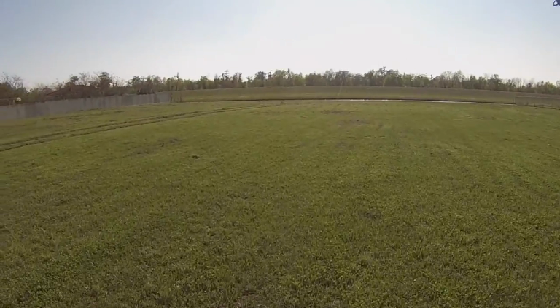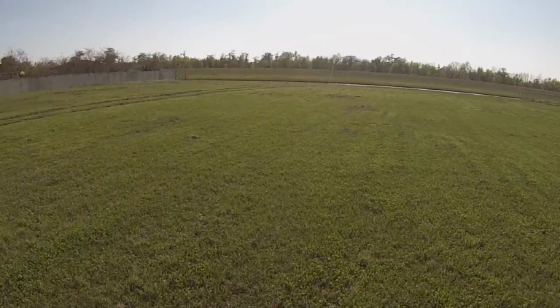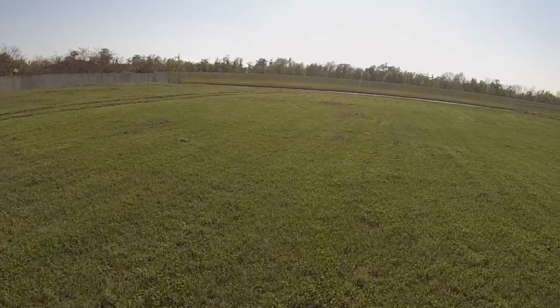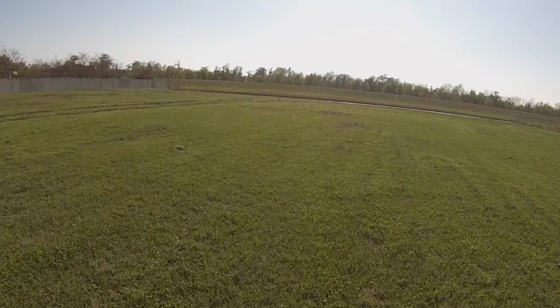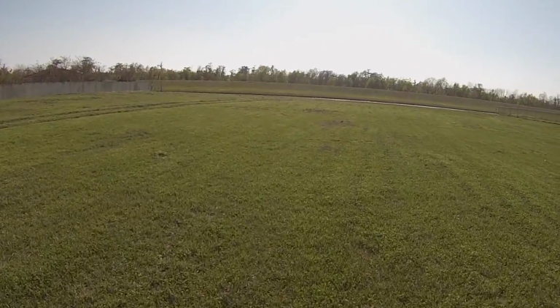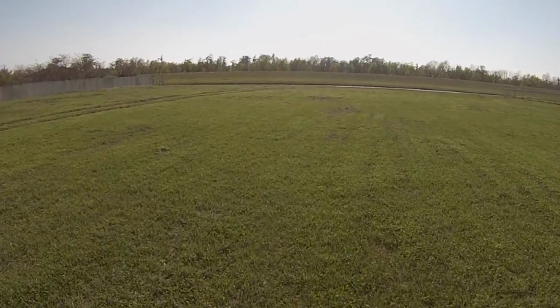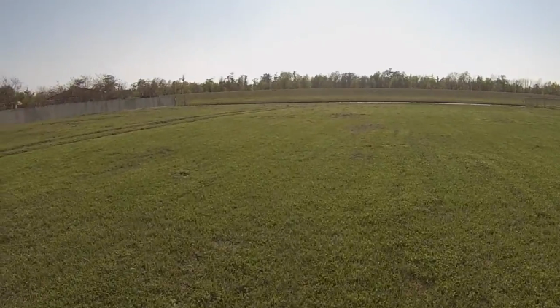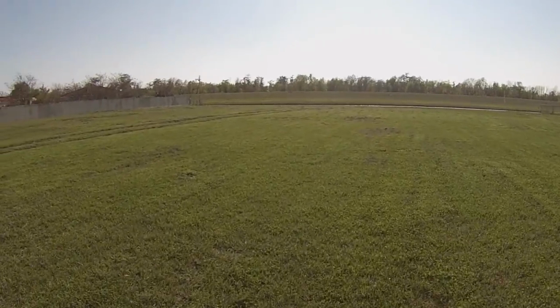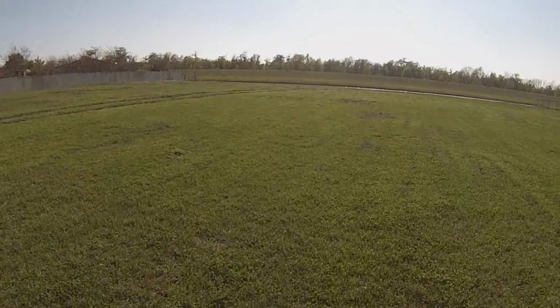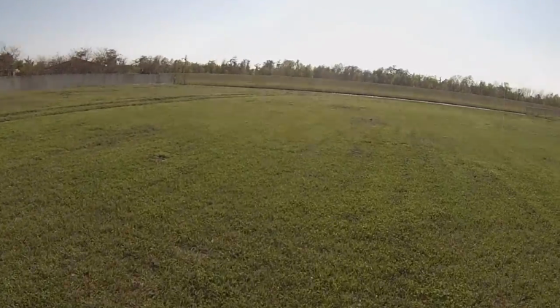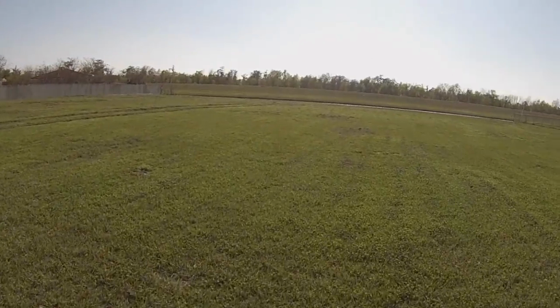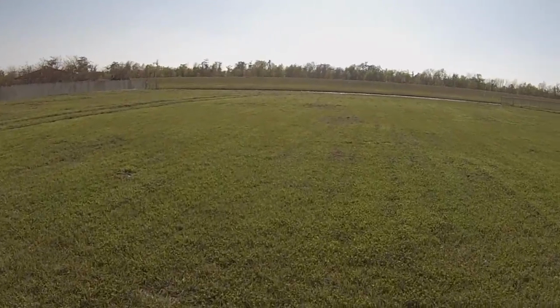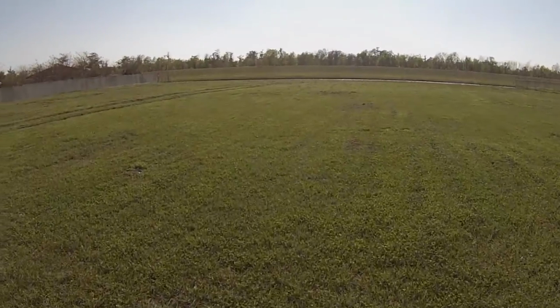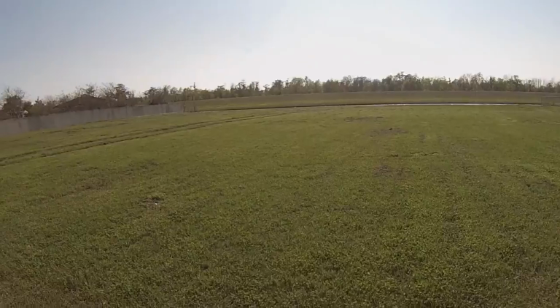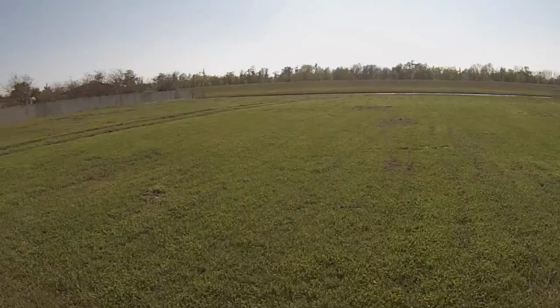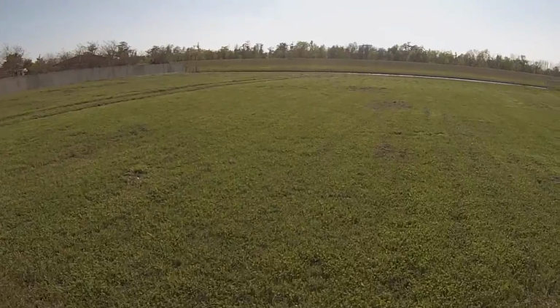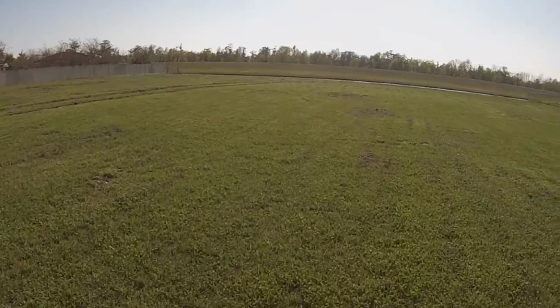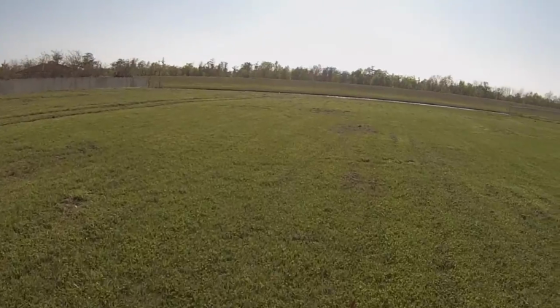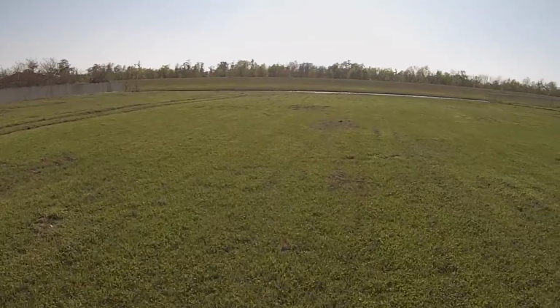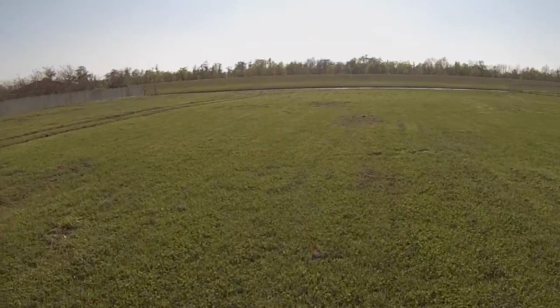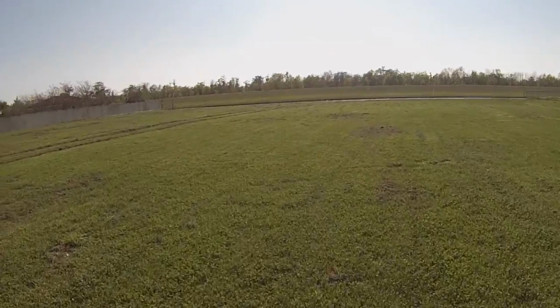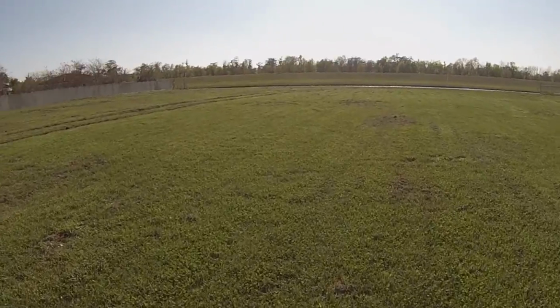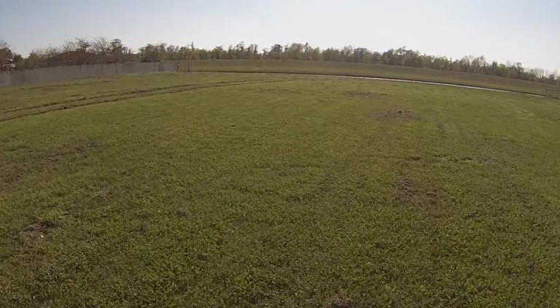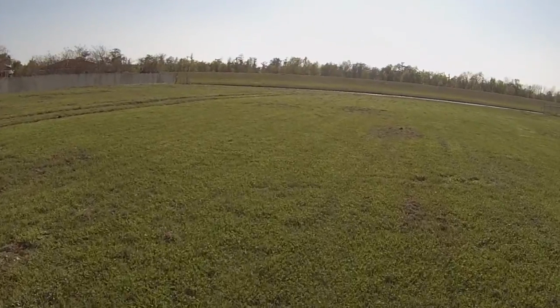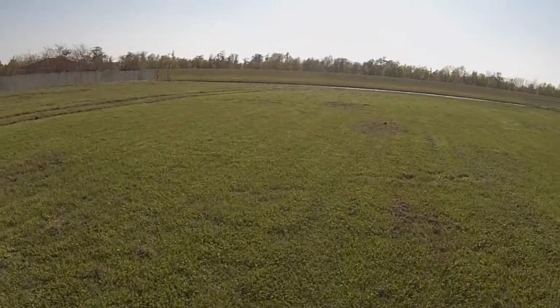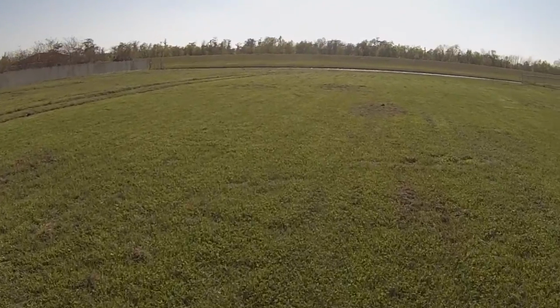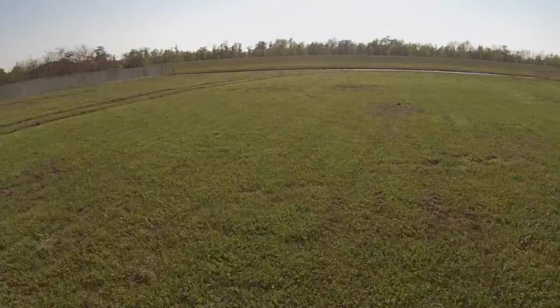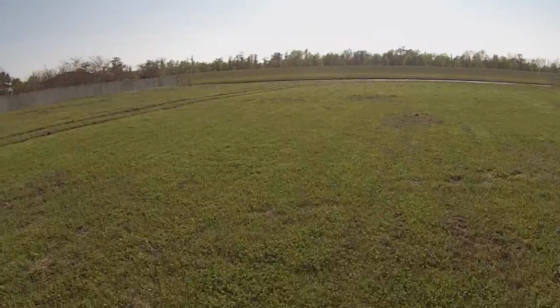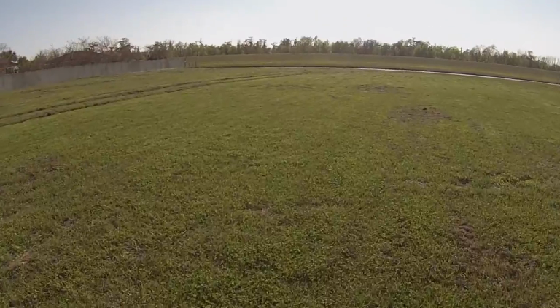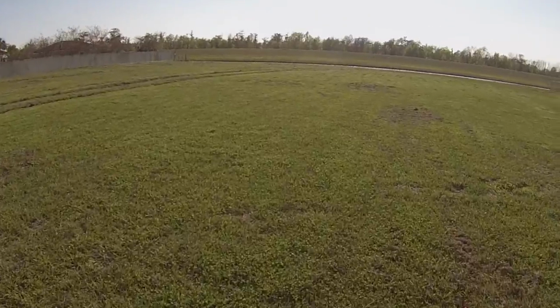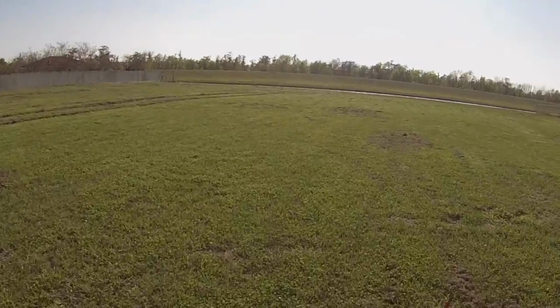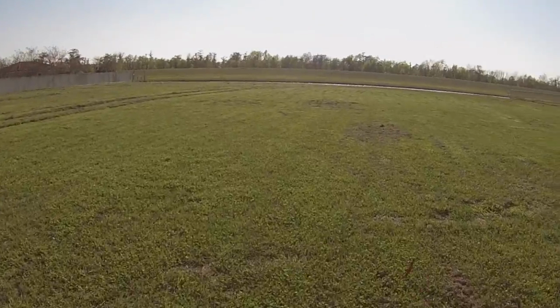I'm going to go out here and try to catch a few bass for dinner and see if I can catch something.